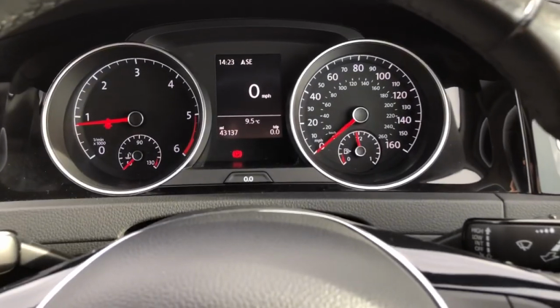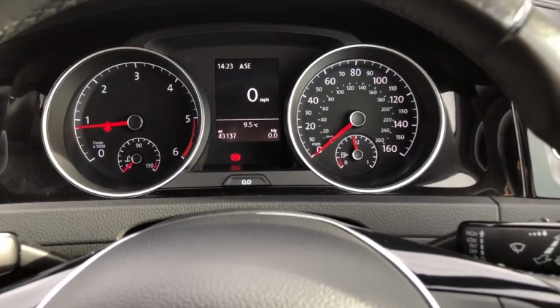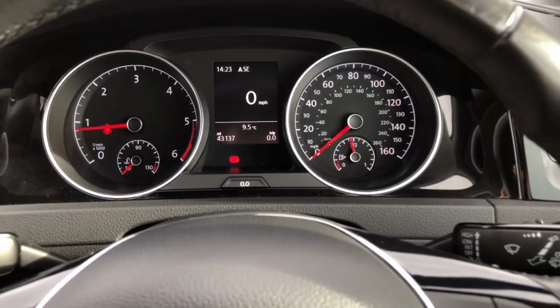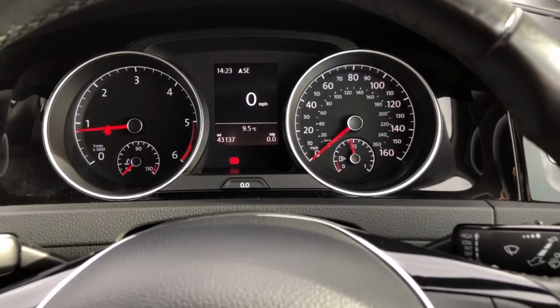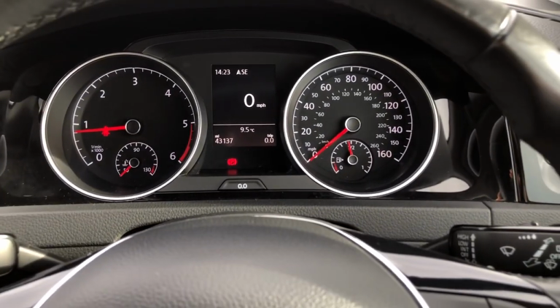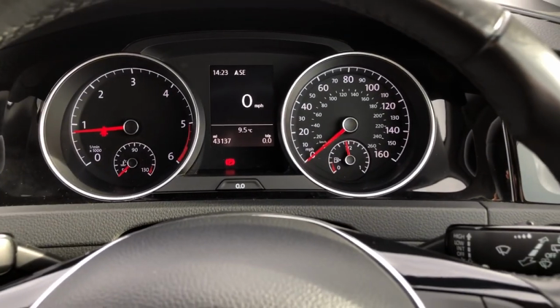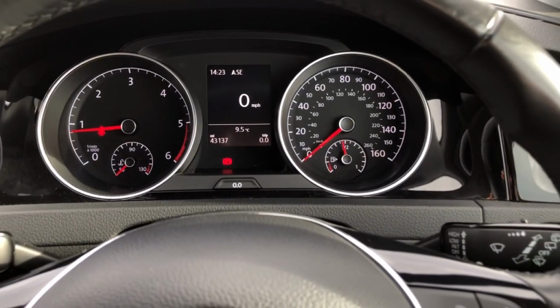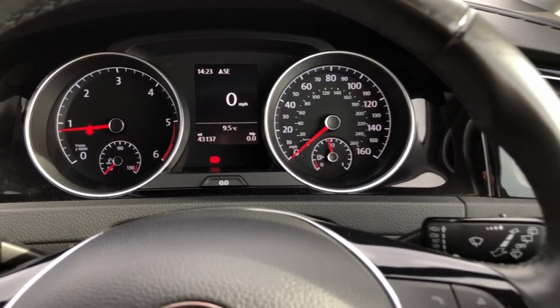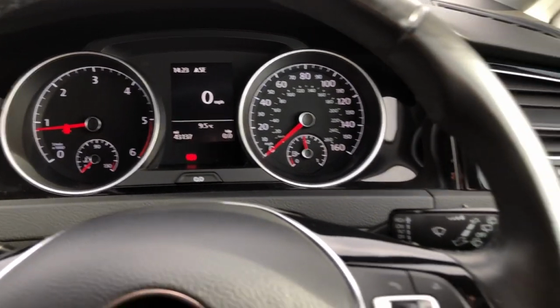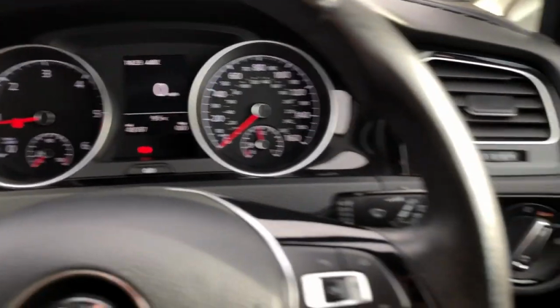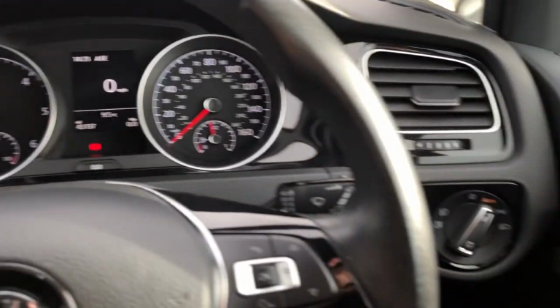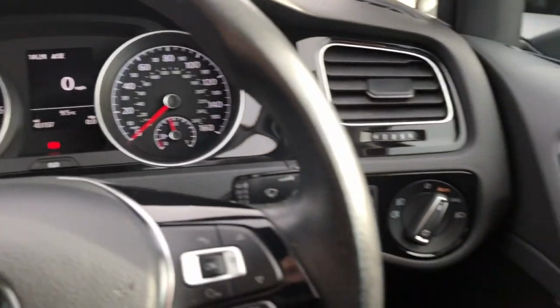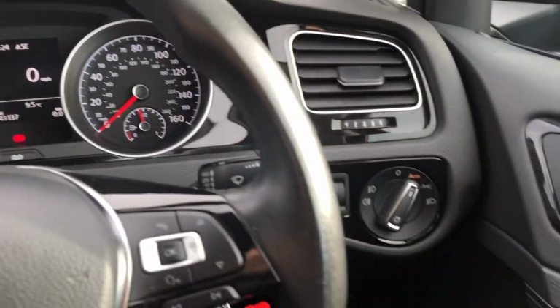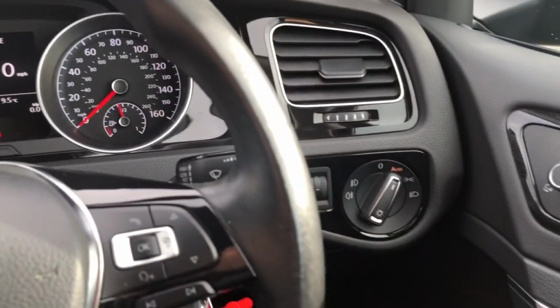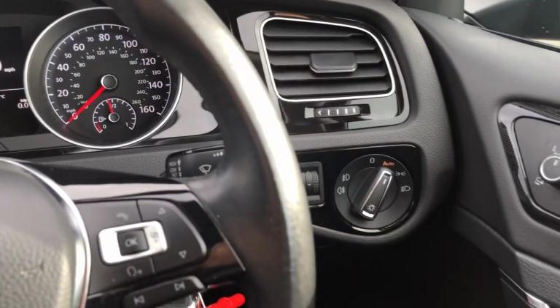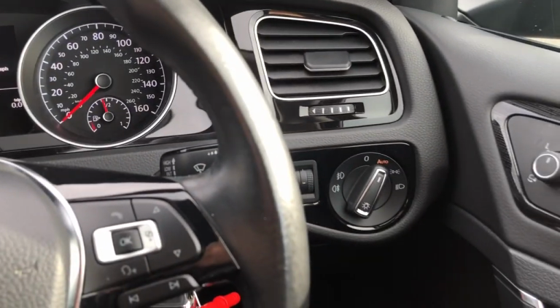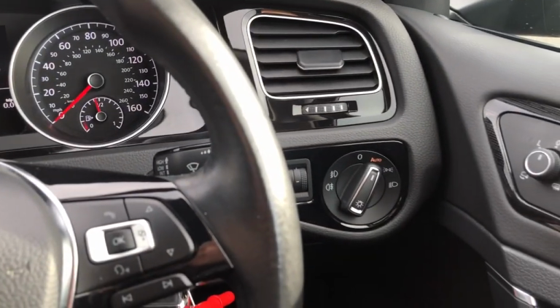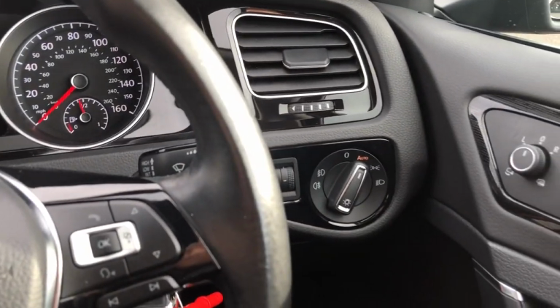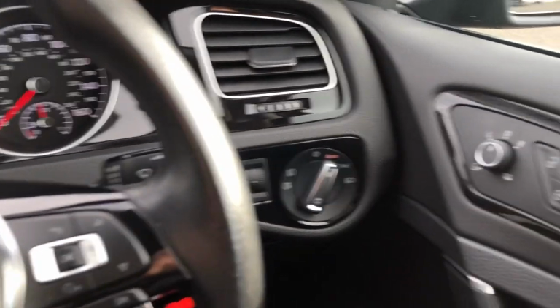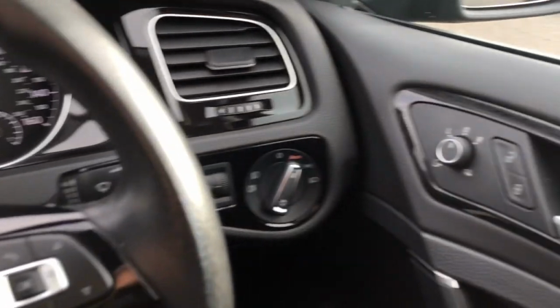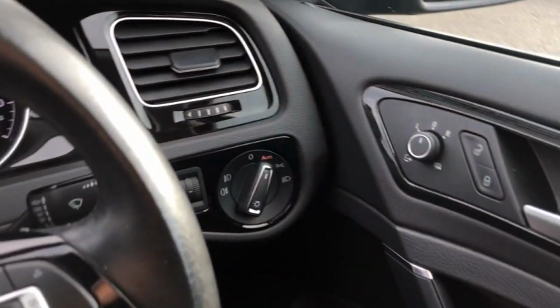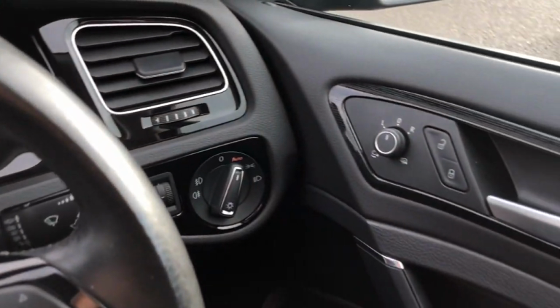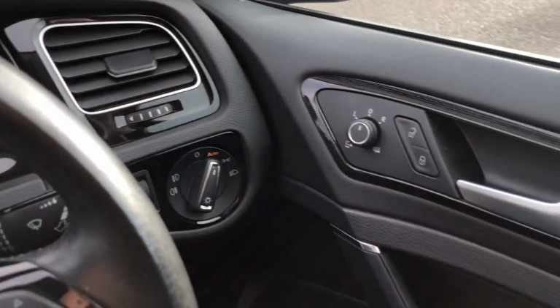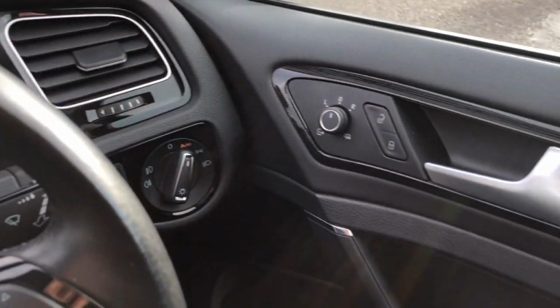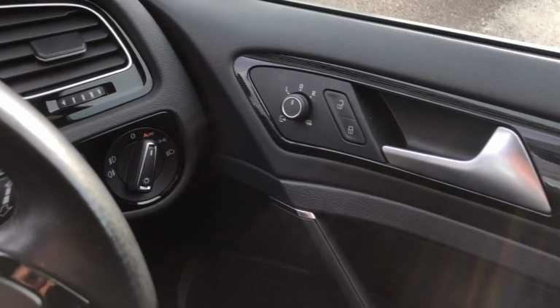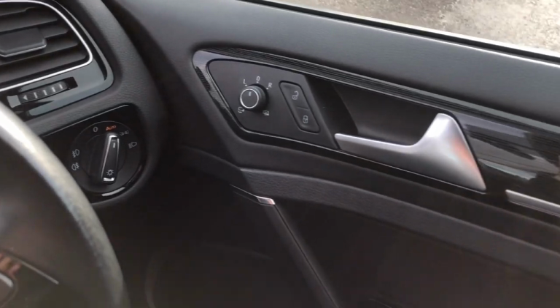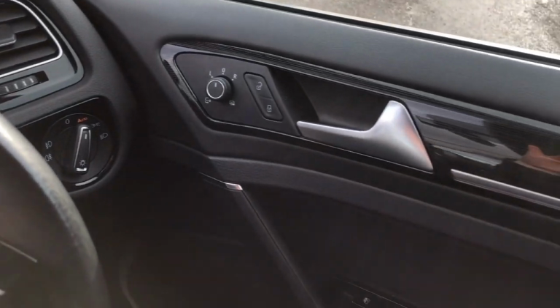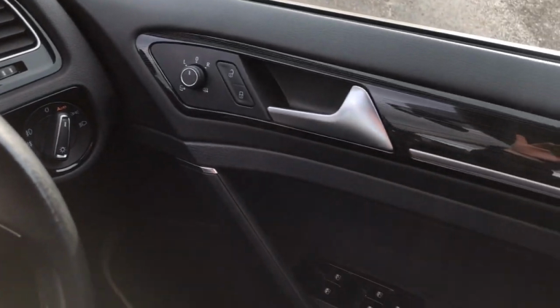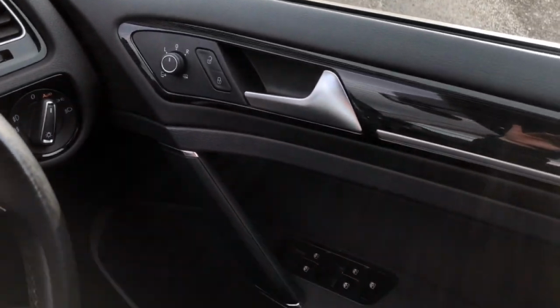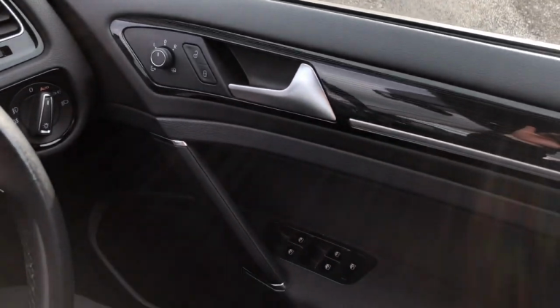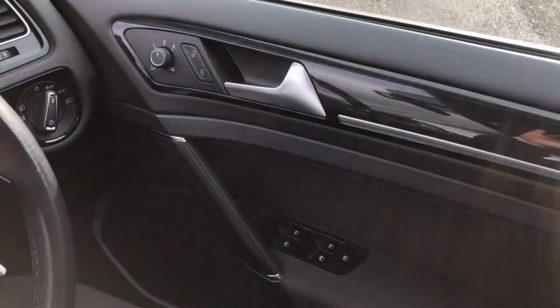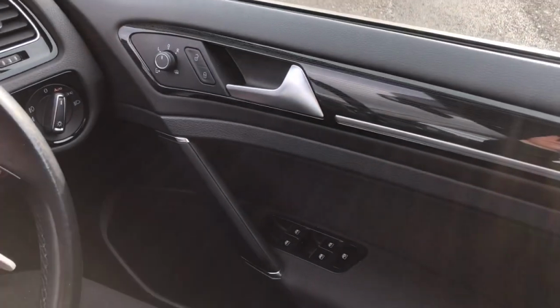Here's your instrument cluster. You've also got your automatic lights and heated door mirrors as well.